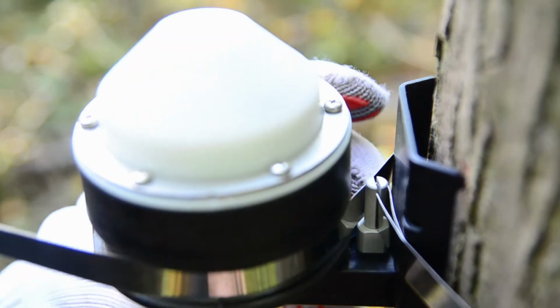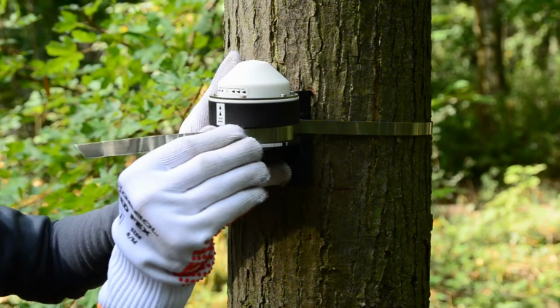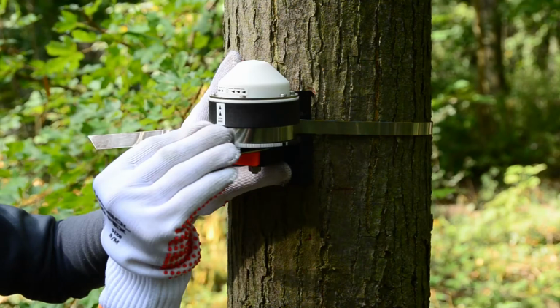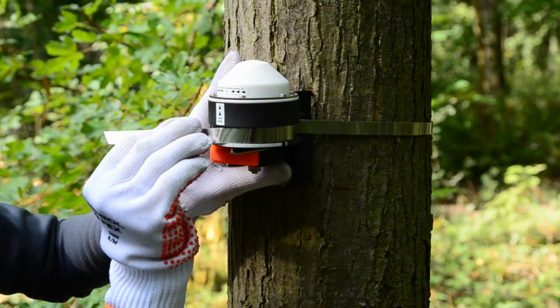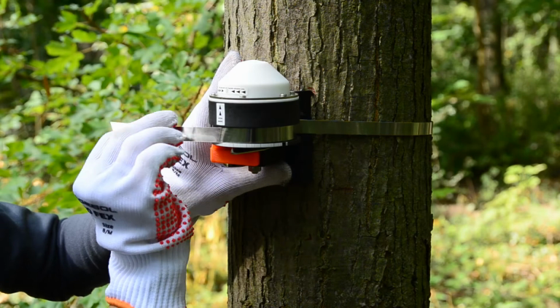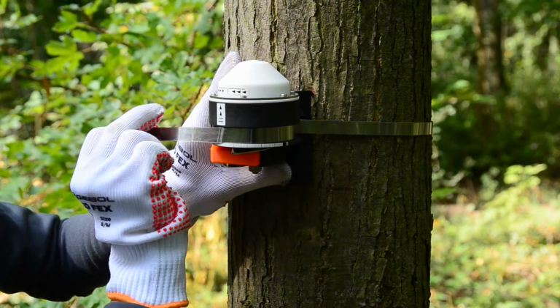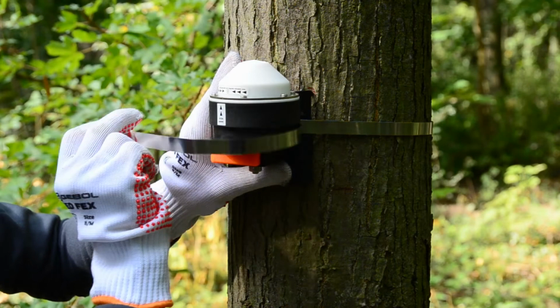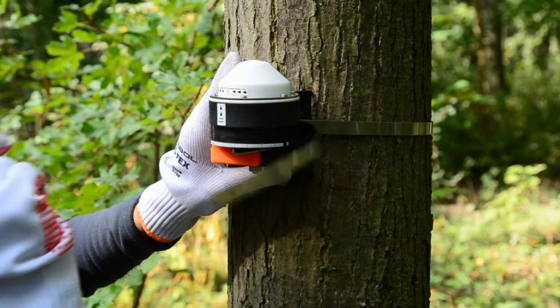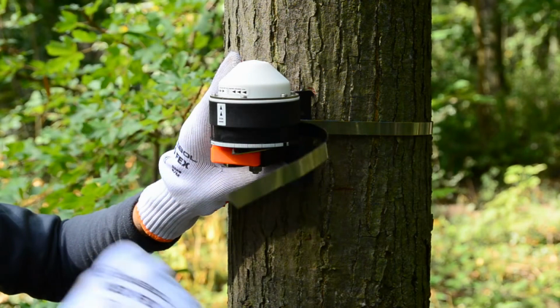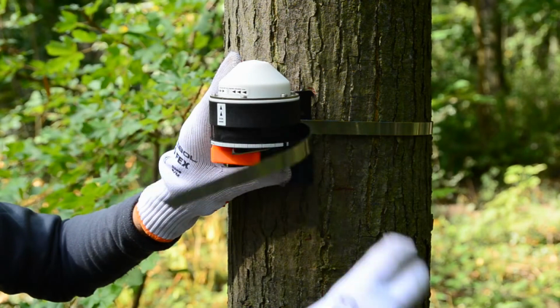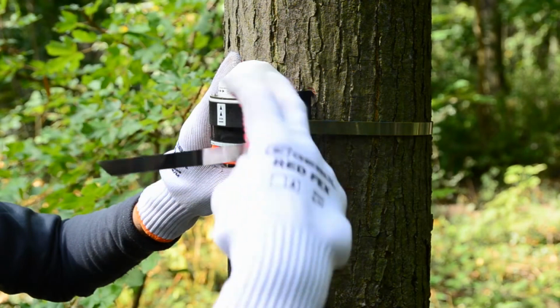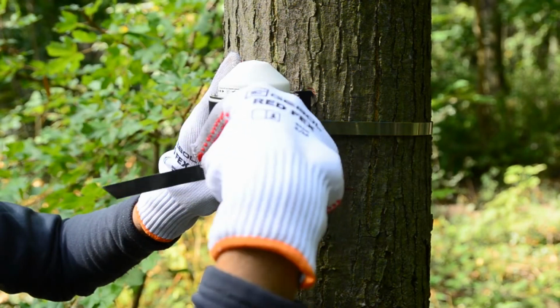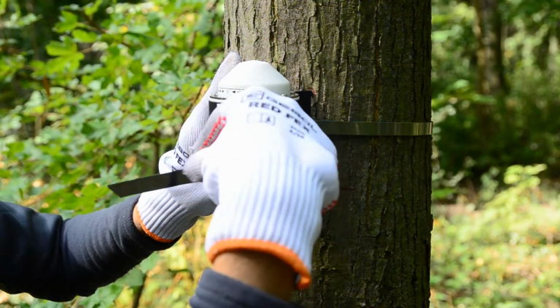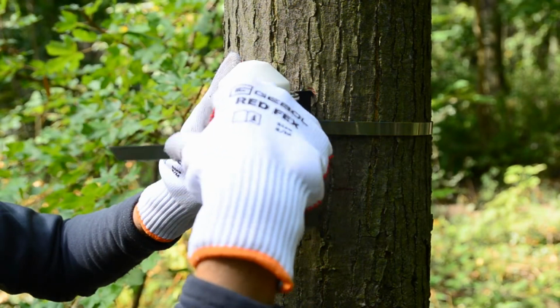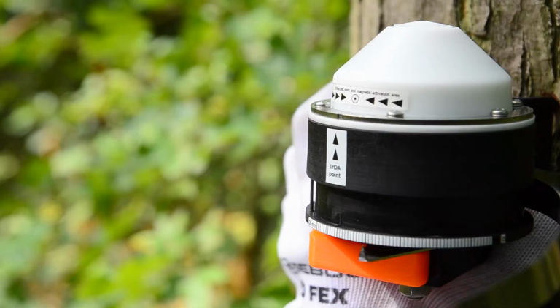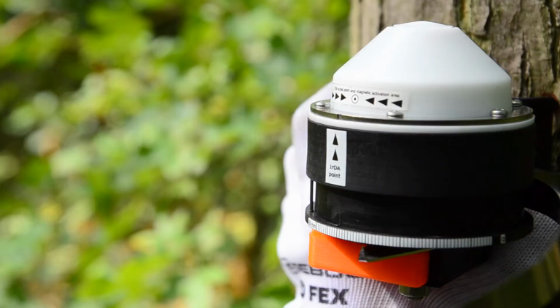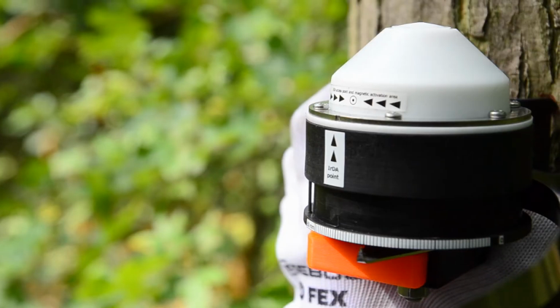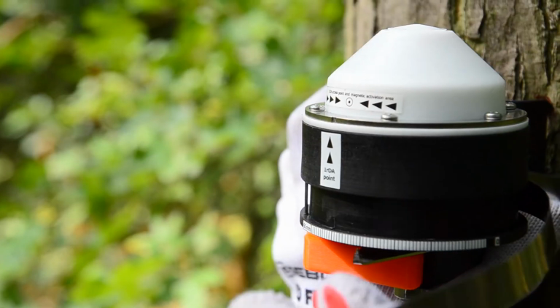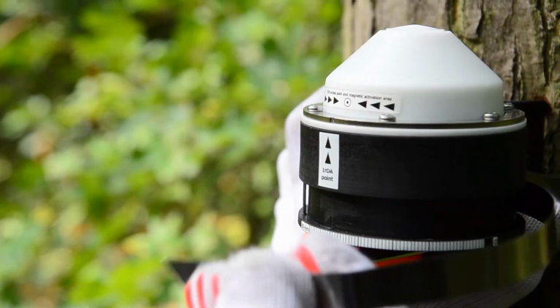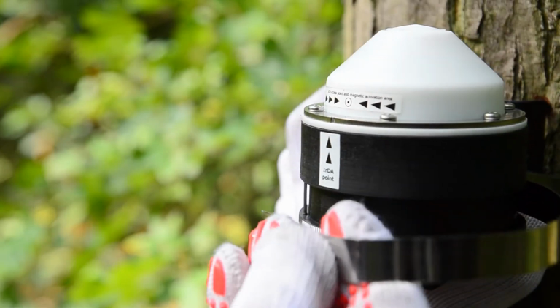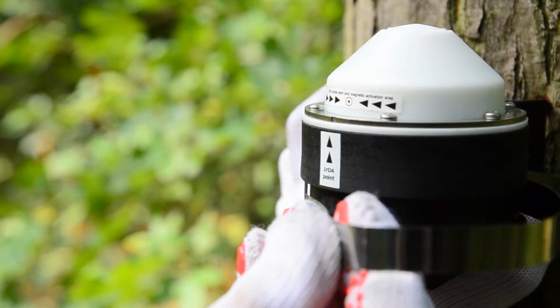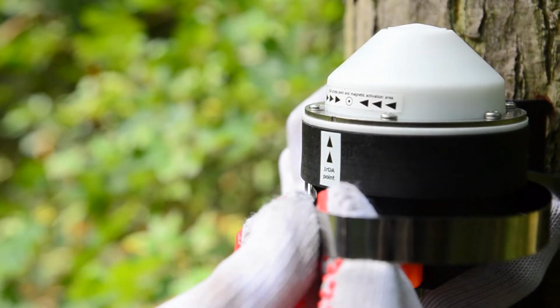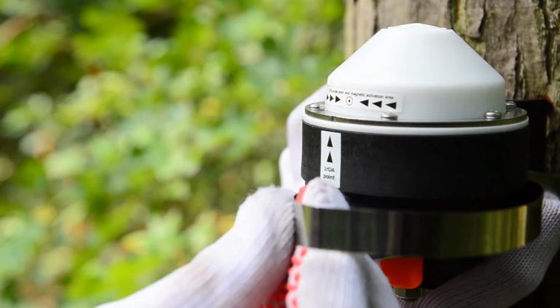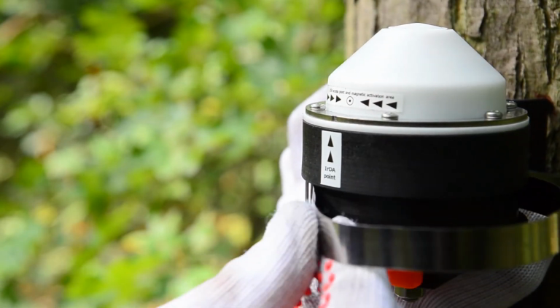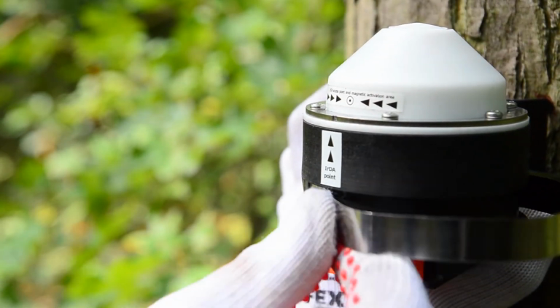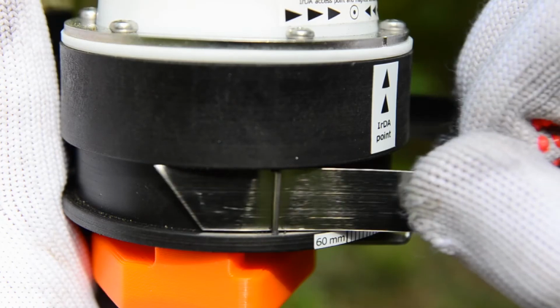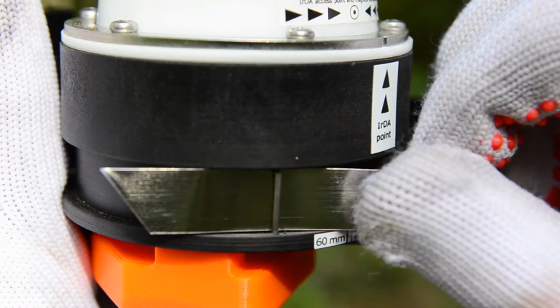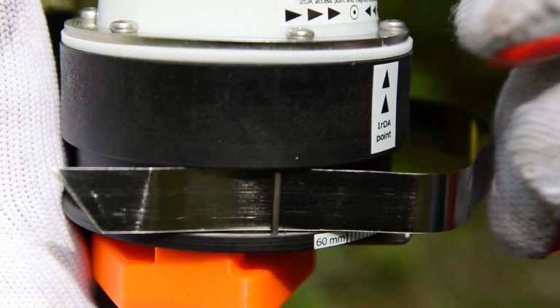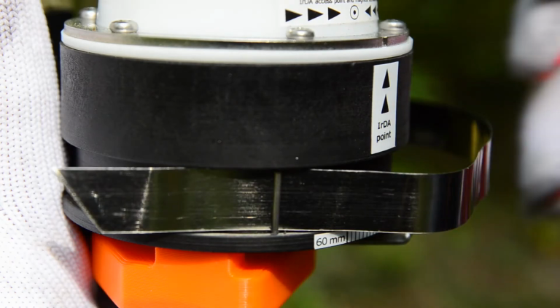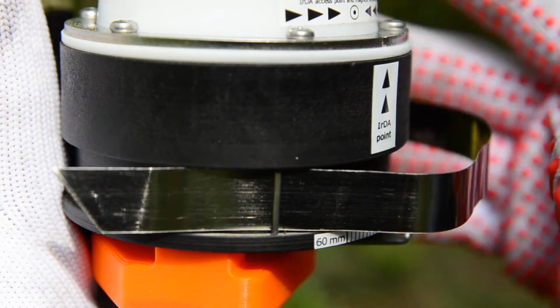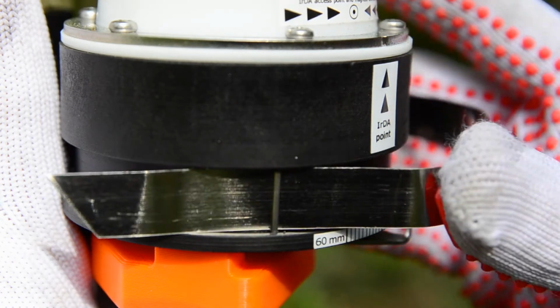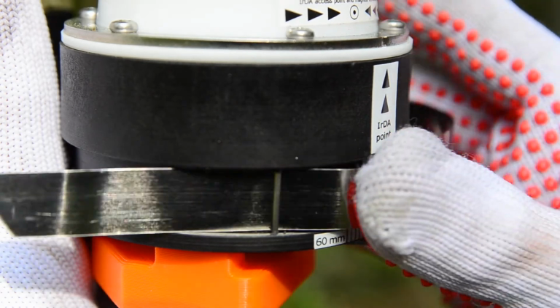Lead the tape around the sensor head, then slide the end of the tape behind the pin.